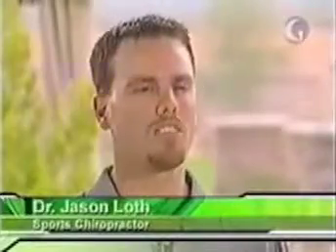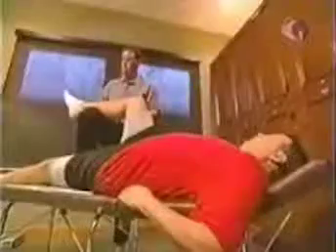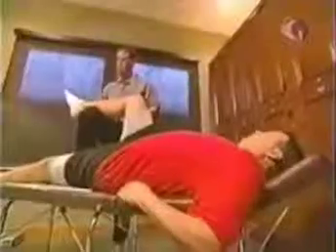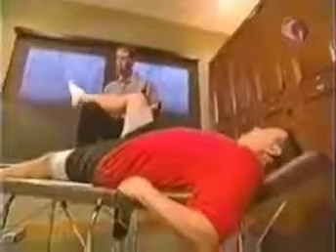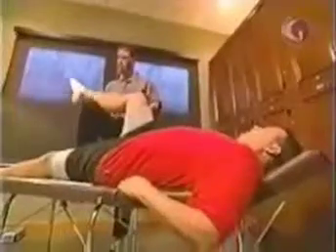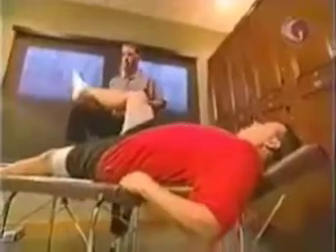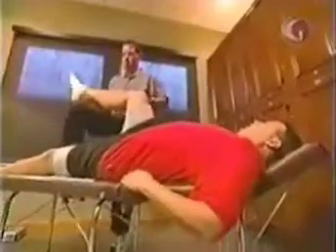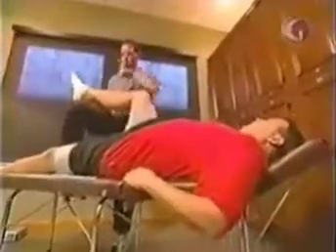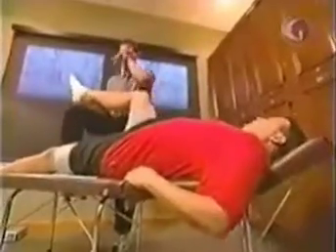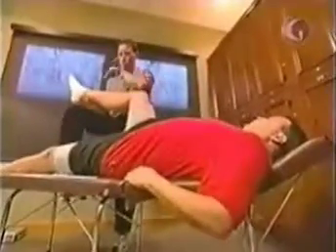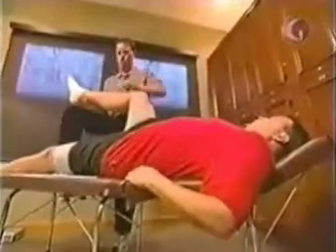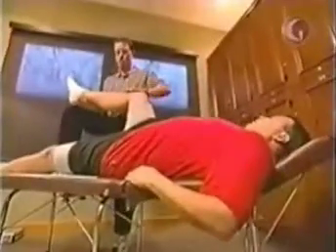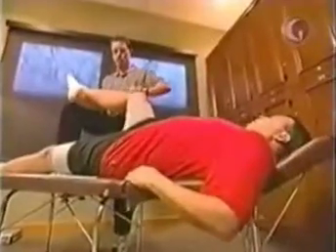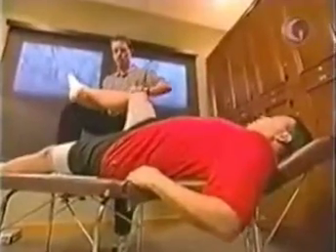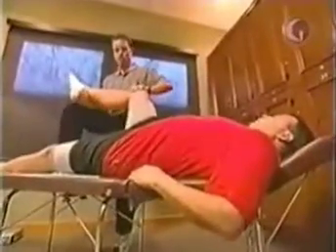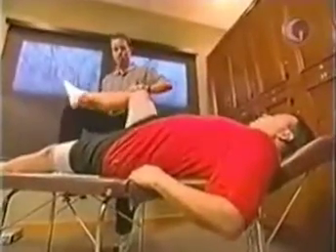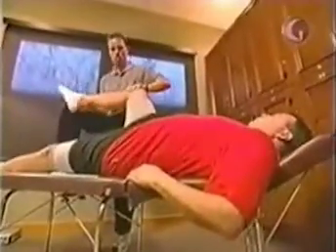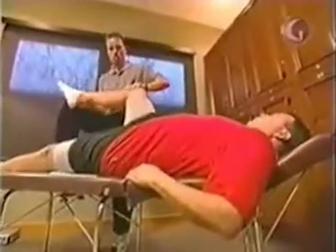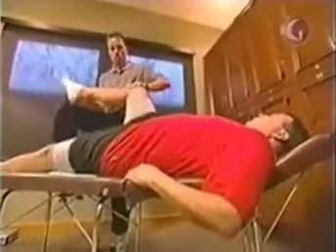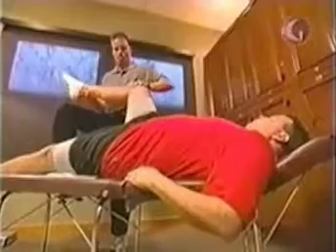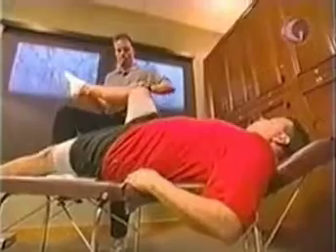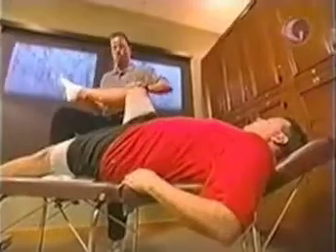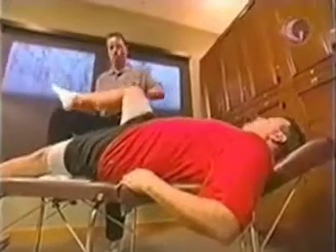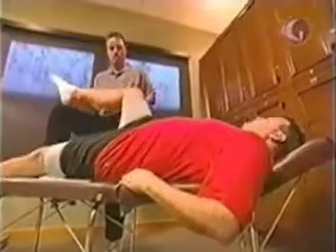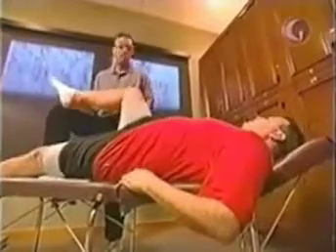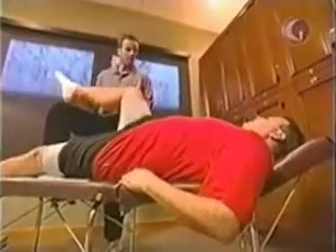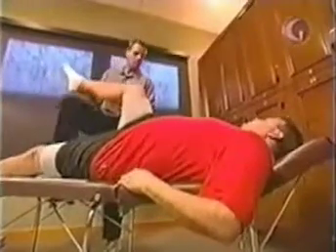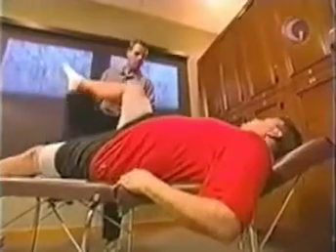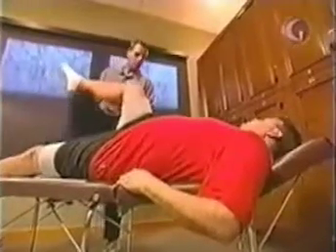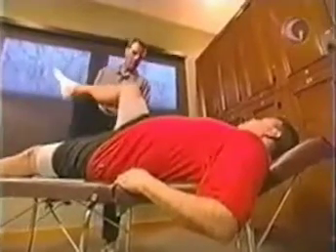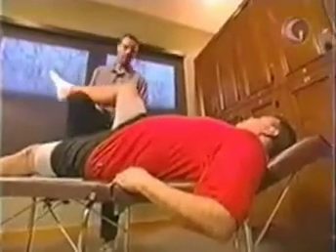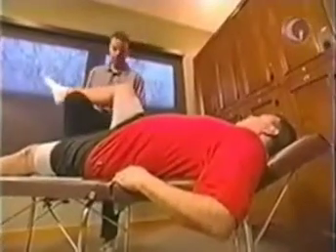What I want you to do is push your heel straight down into the table against me. Hold. Very good. Hamstring.